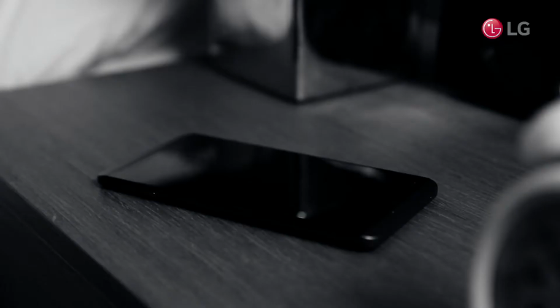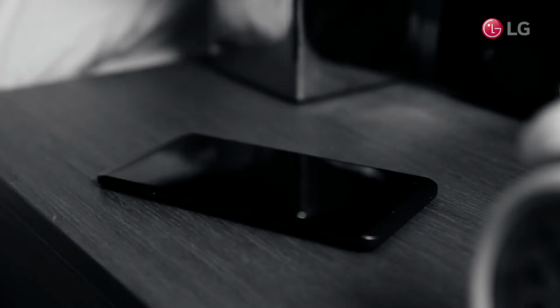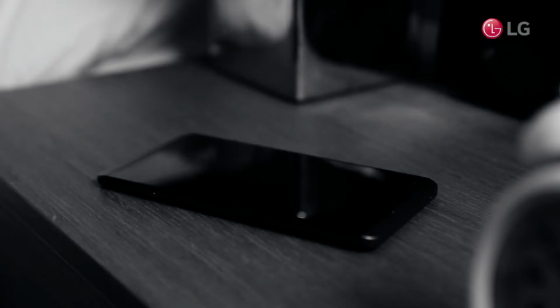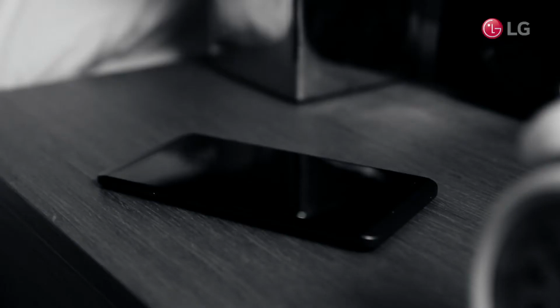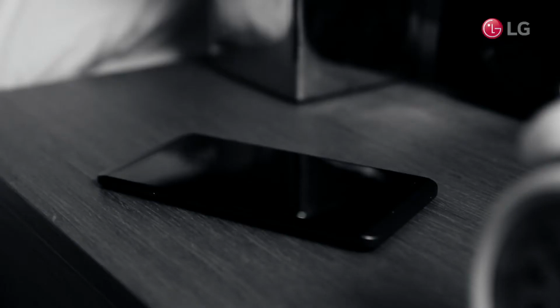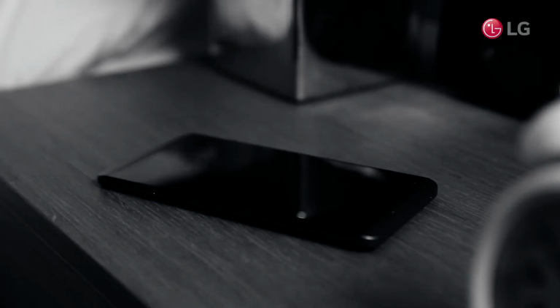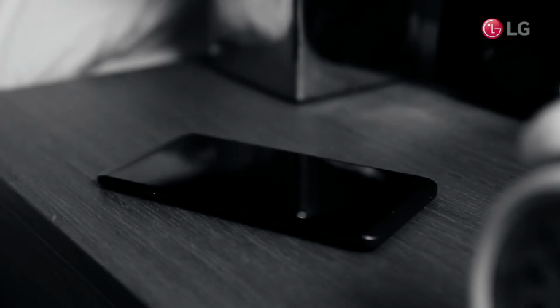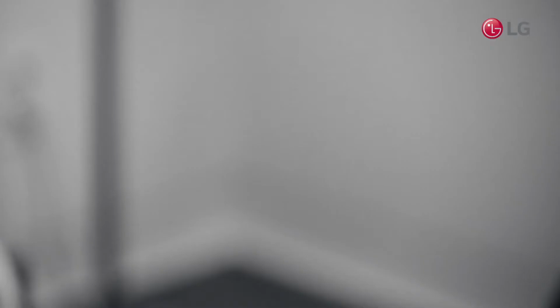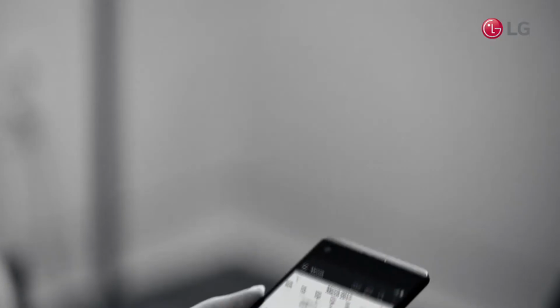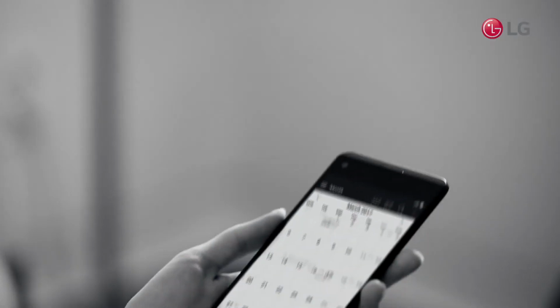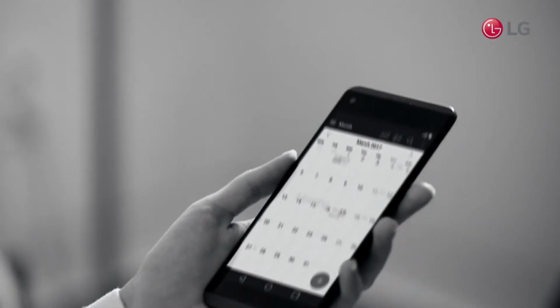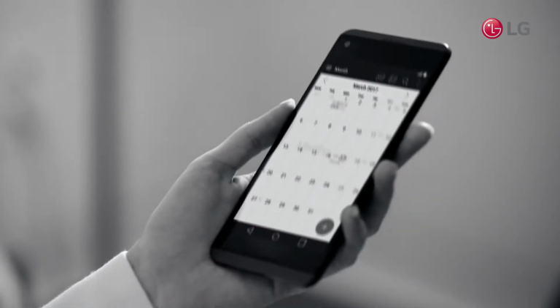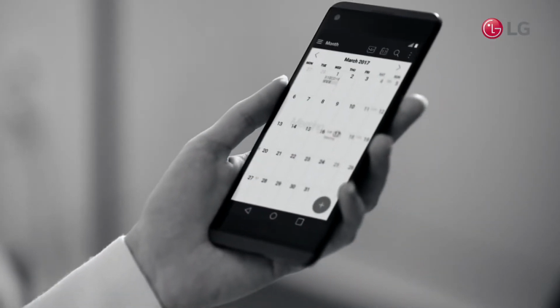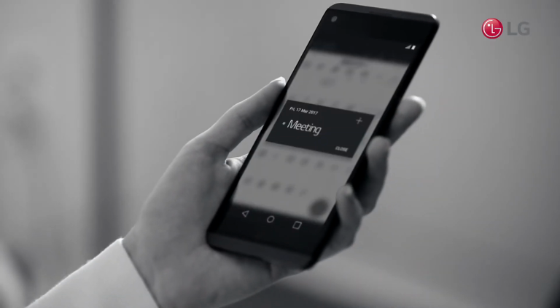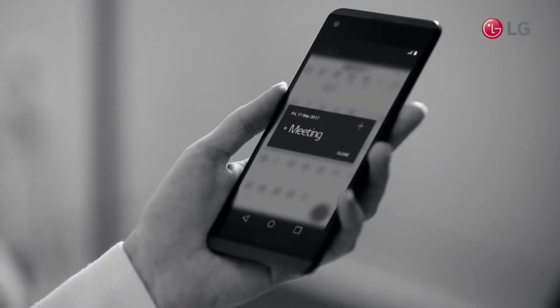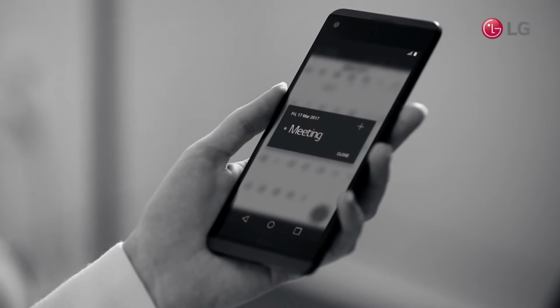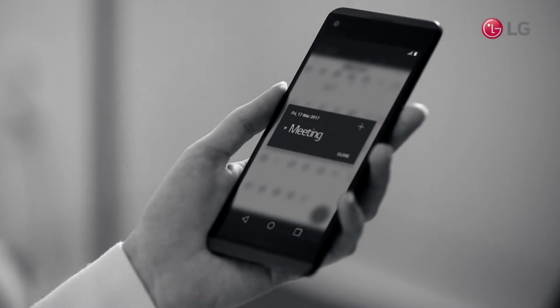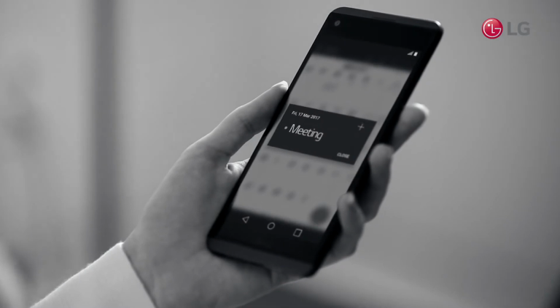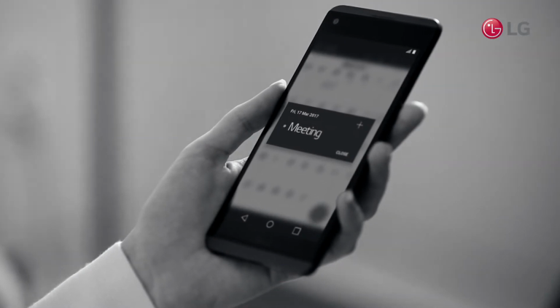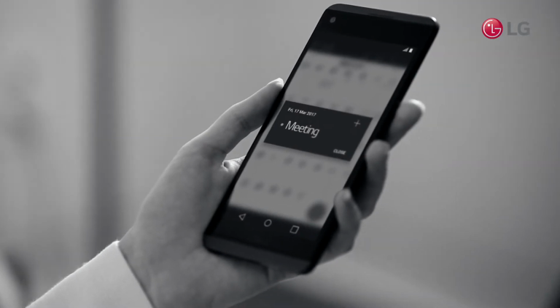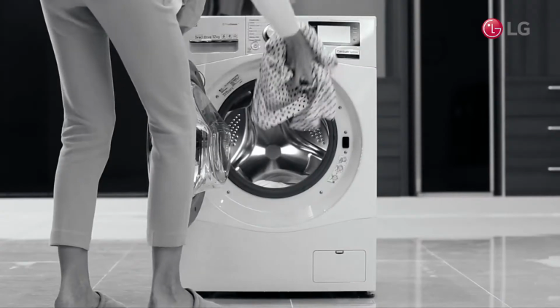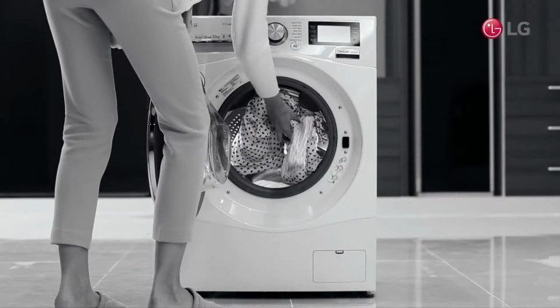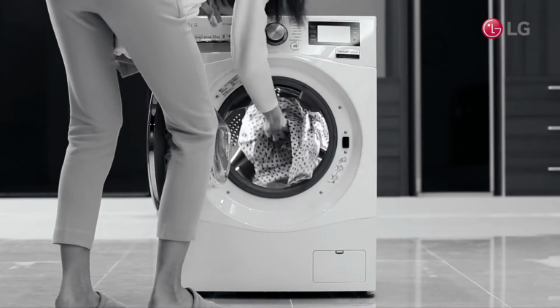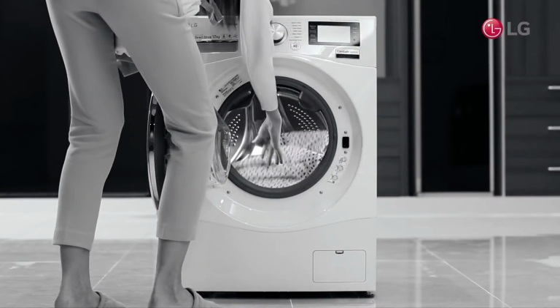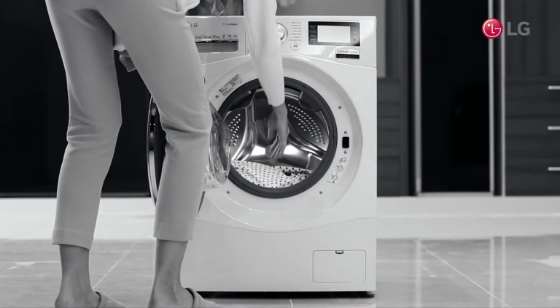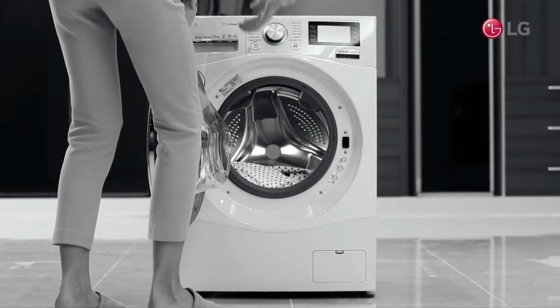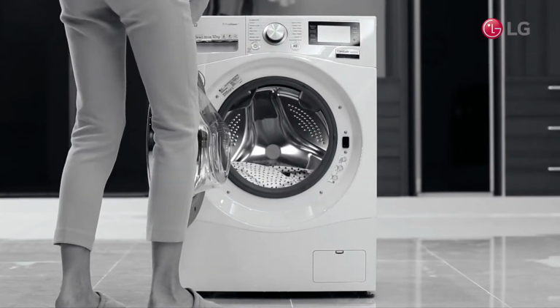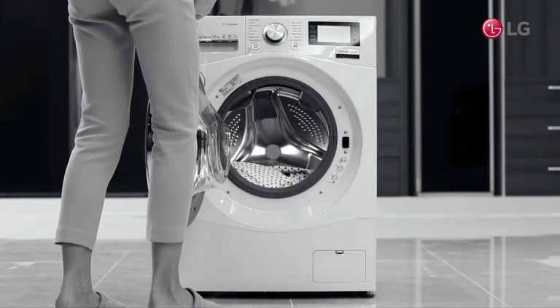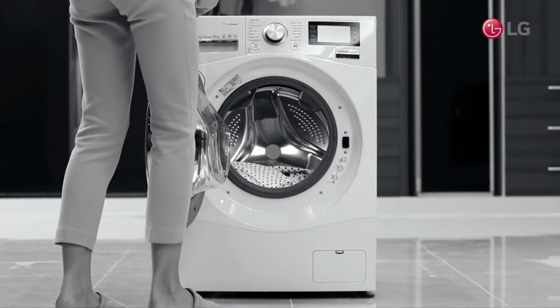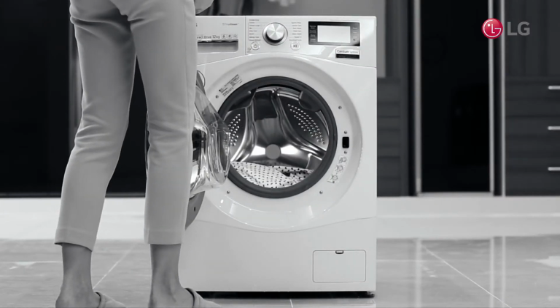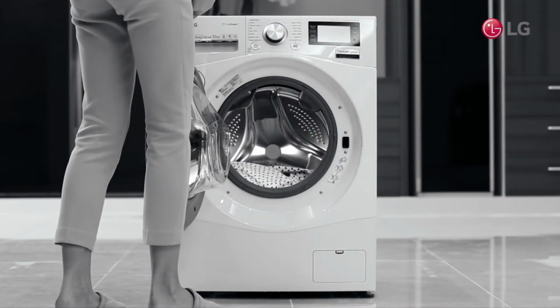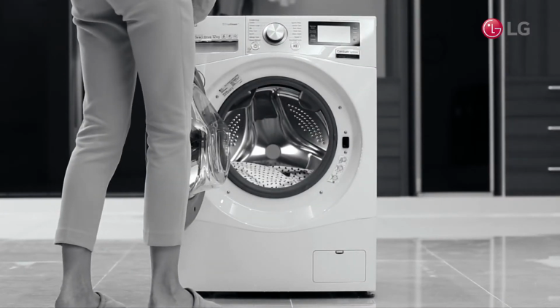You've got a meeting to go to, and your favorite shirt needs a wash. But you just can't wait for the normal cycle to finish.